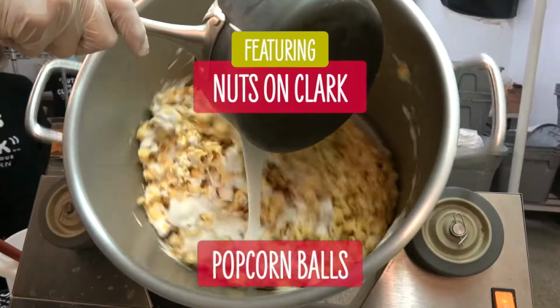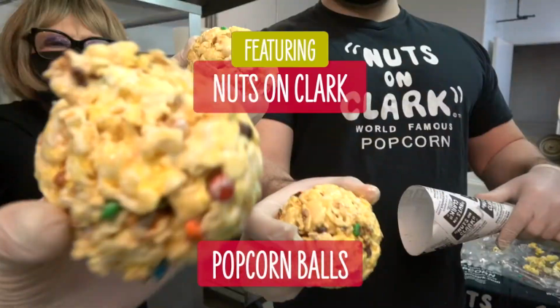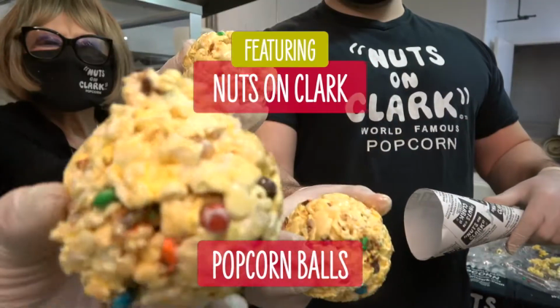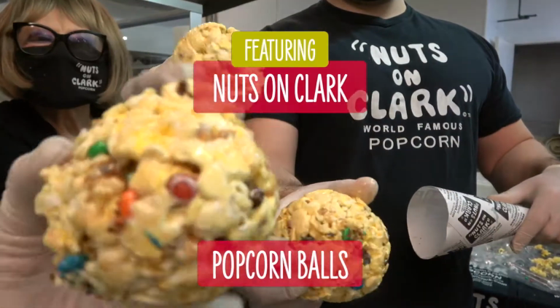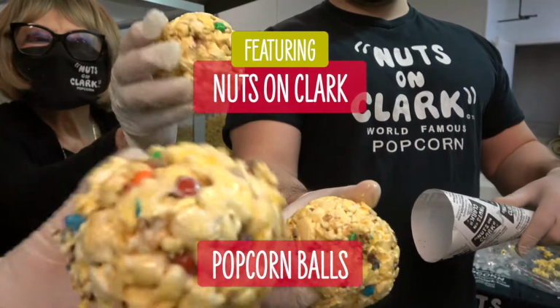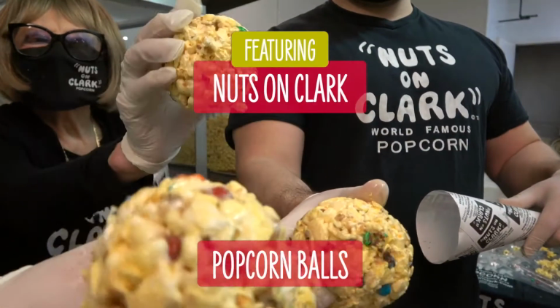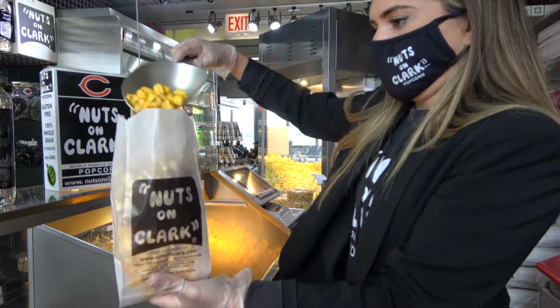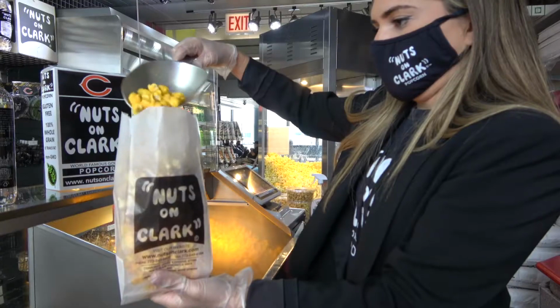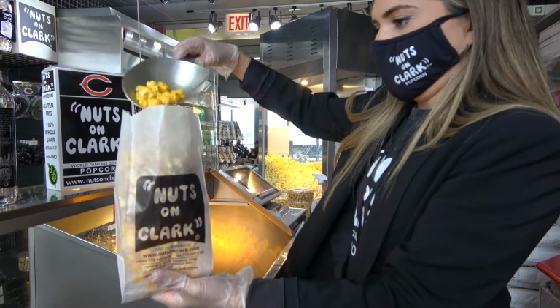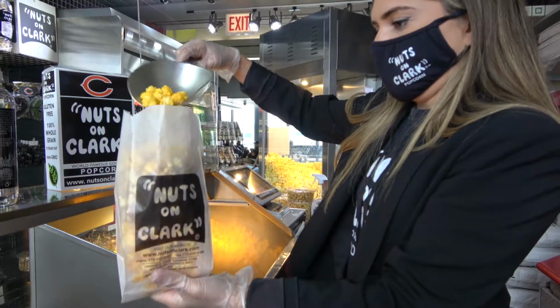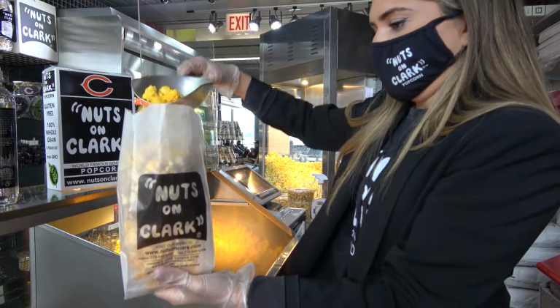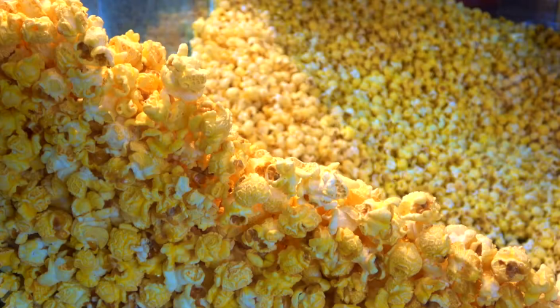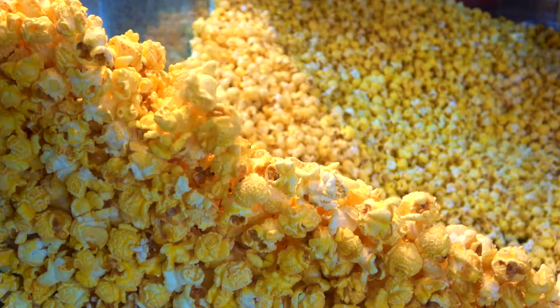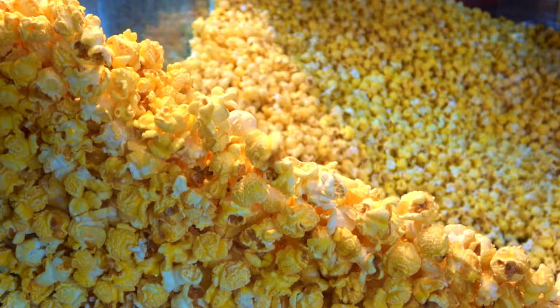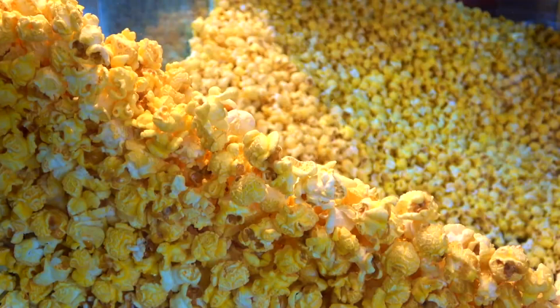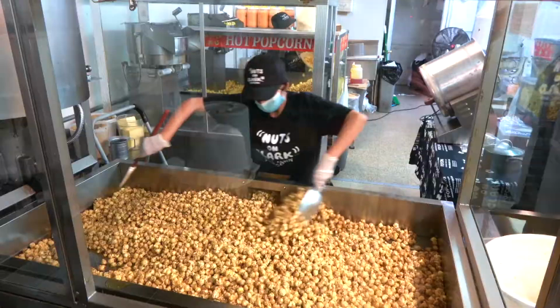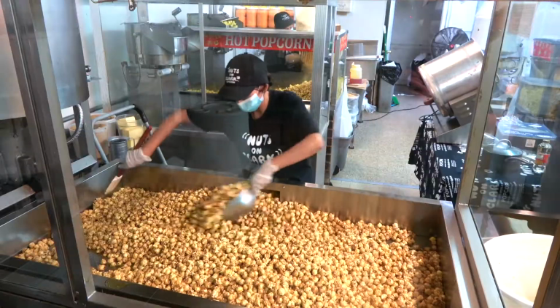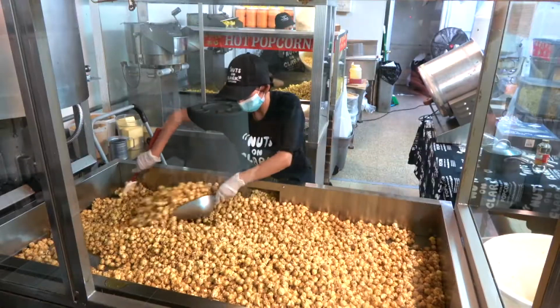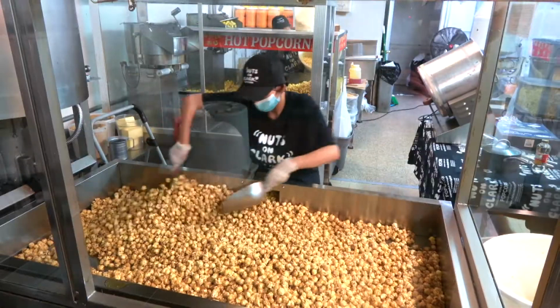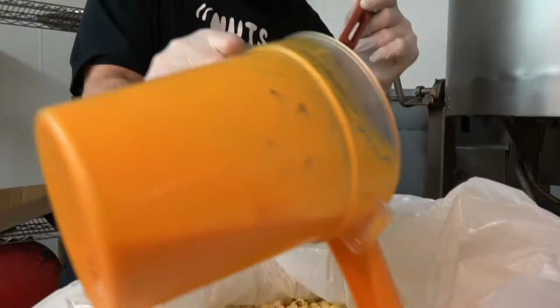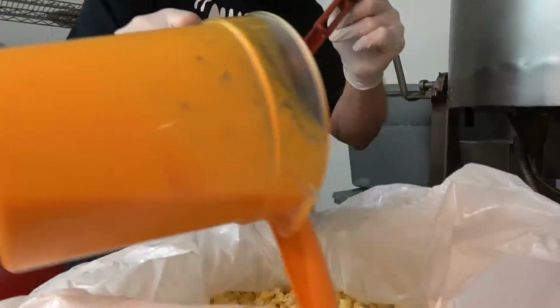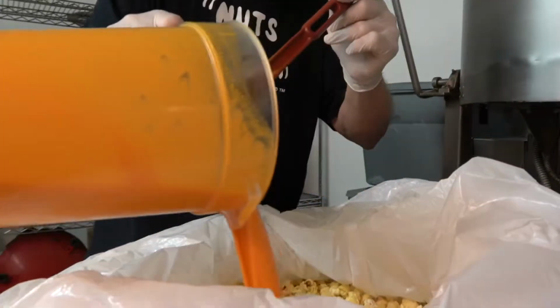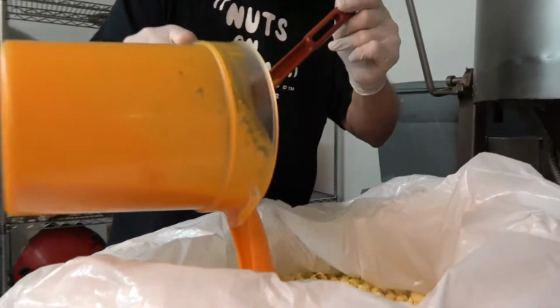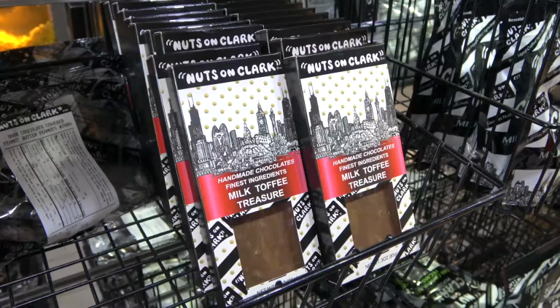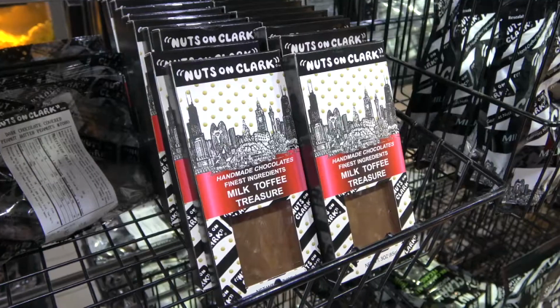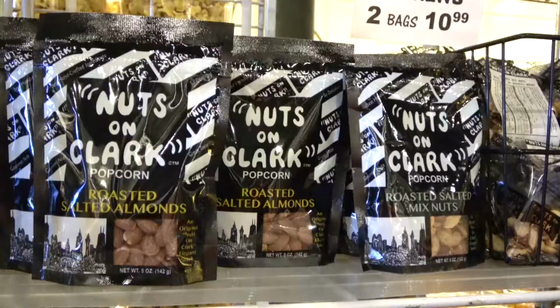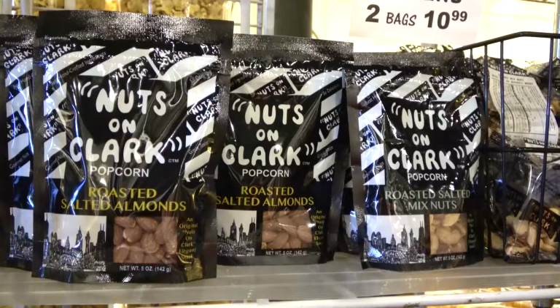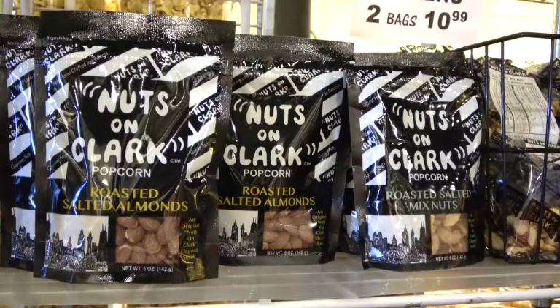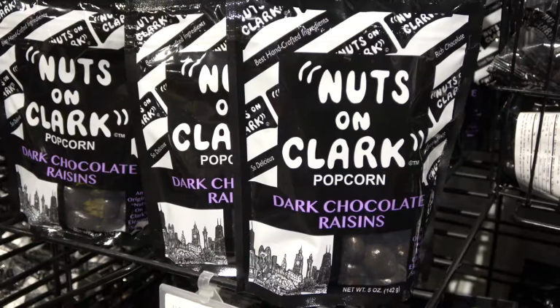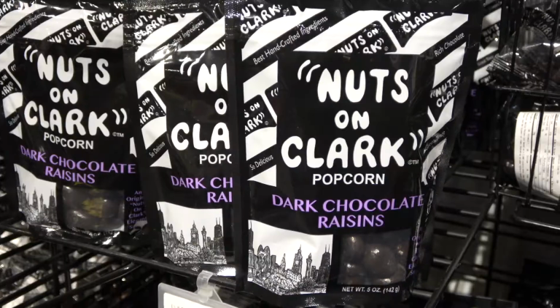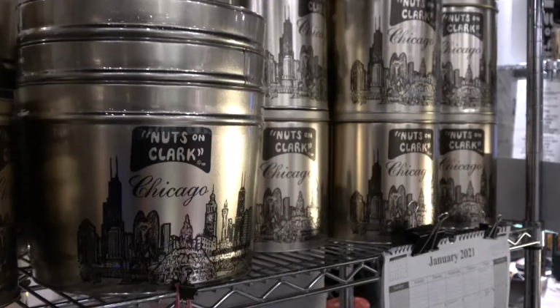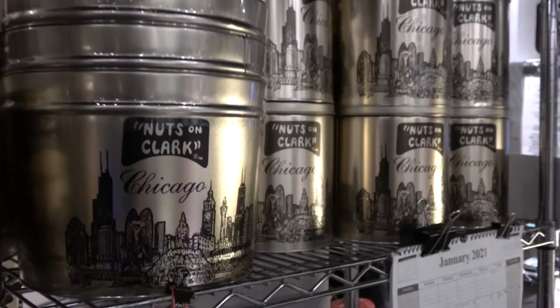Nuts on Clark has become world-famous for their butter popcorn, caramel corn, cheese corn, chocolate nuts, and so much more.